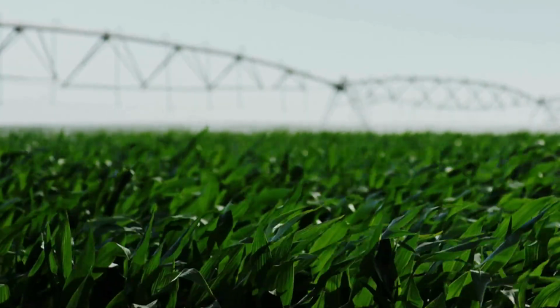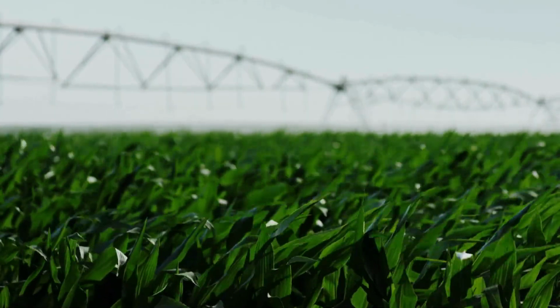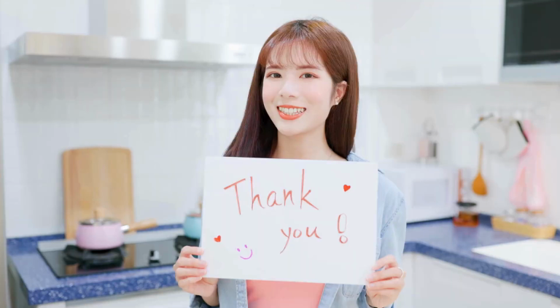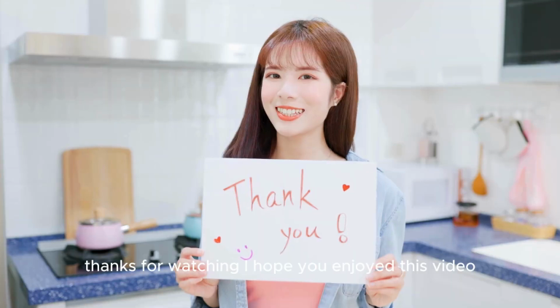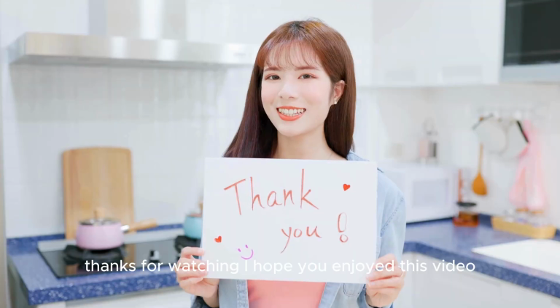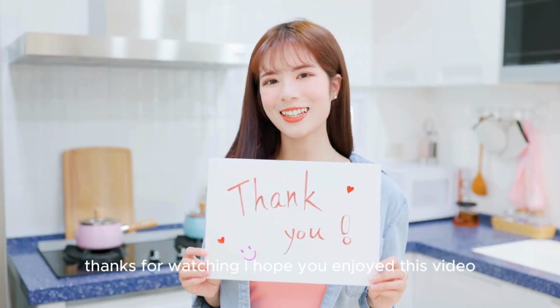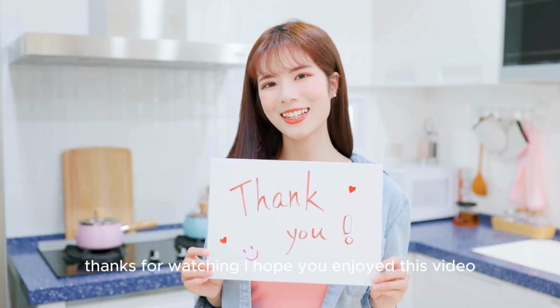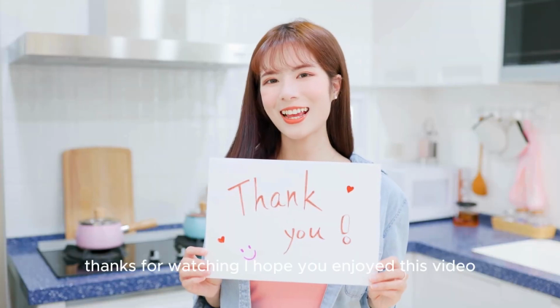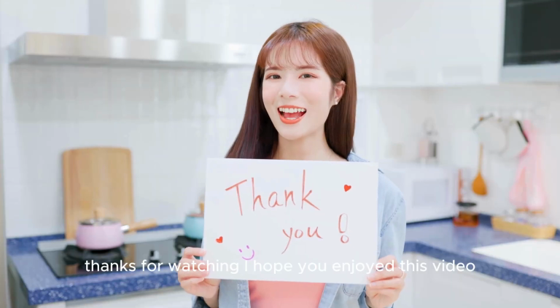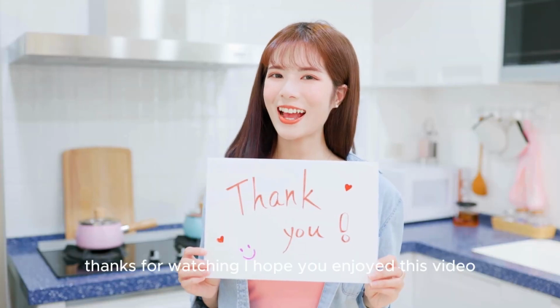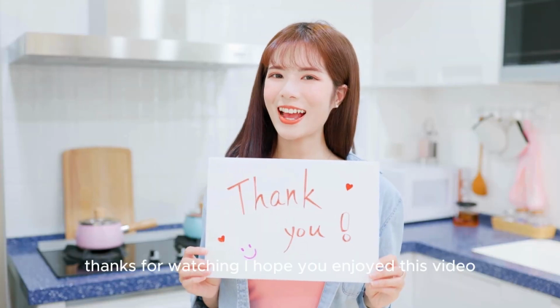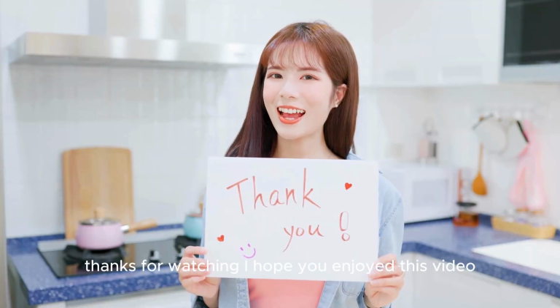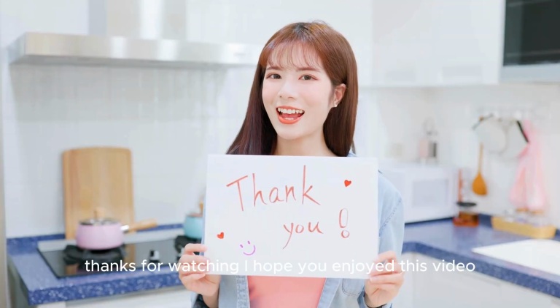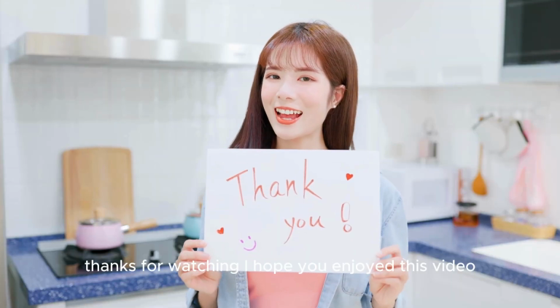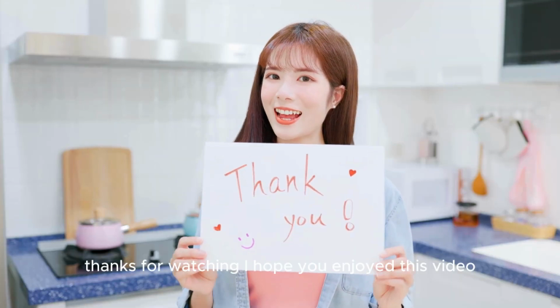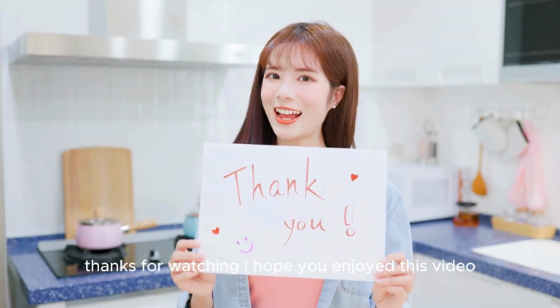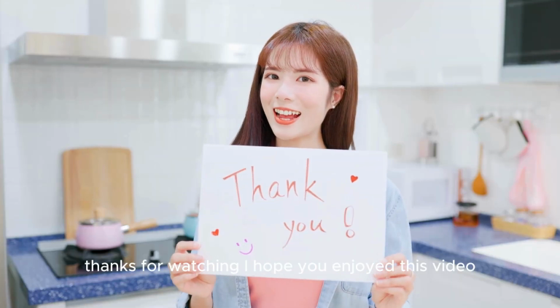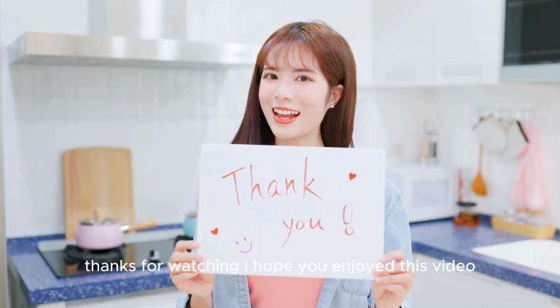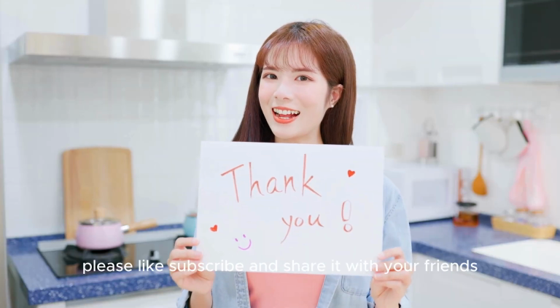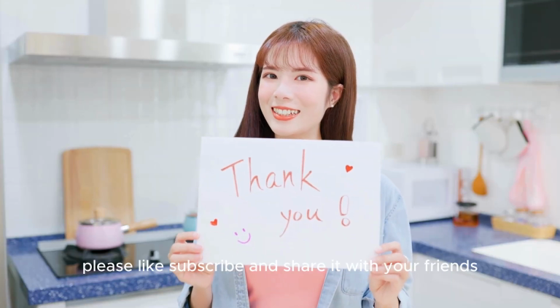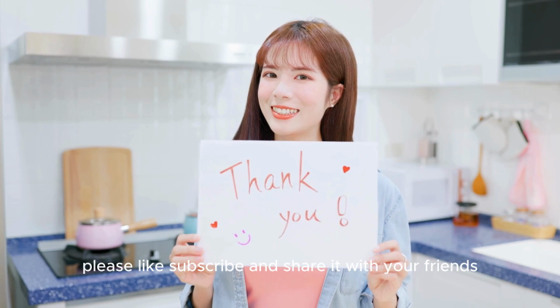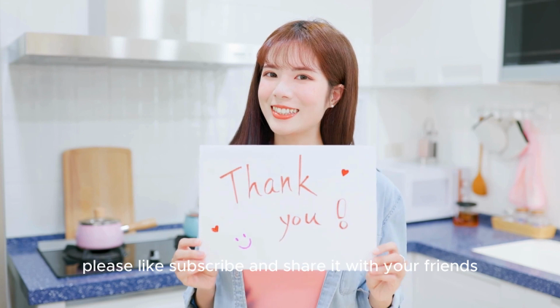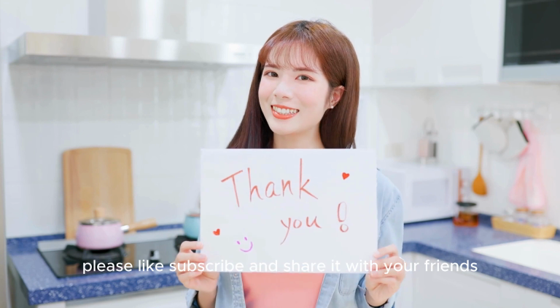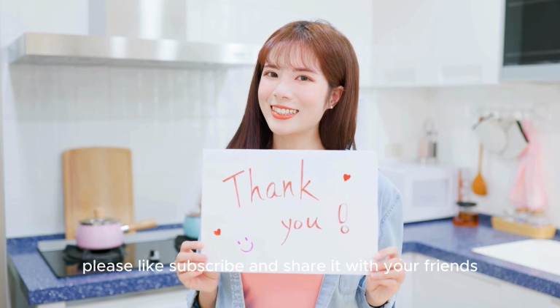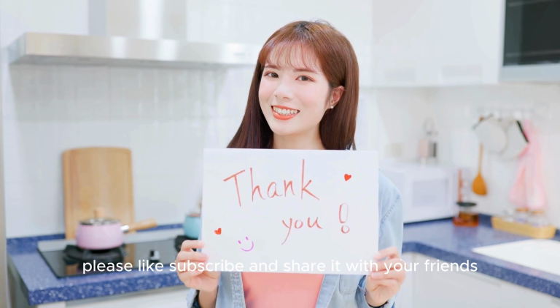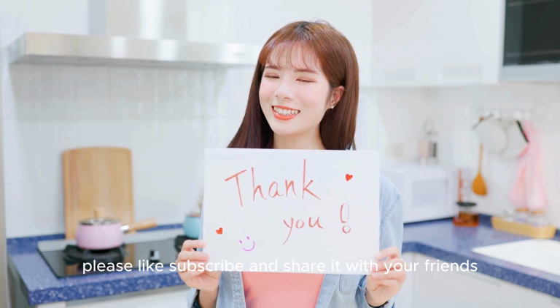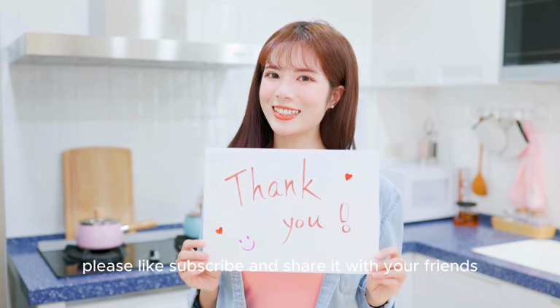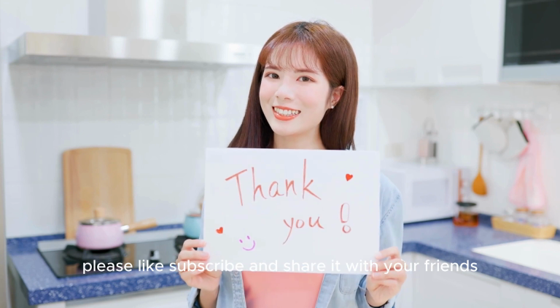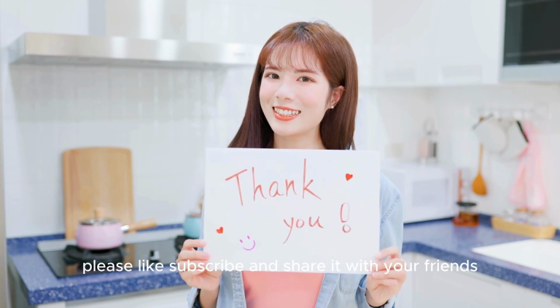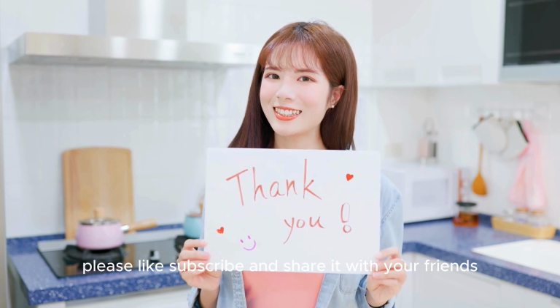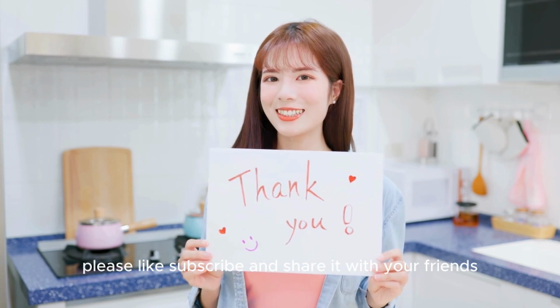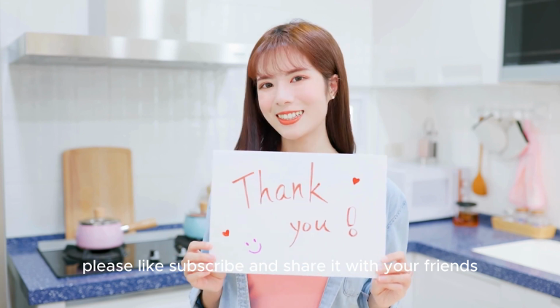Thanks for watching! I hope you enjoyed this video. Please like, subscribe, and share it with your friends.